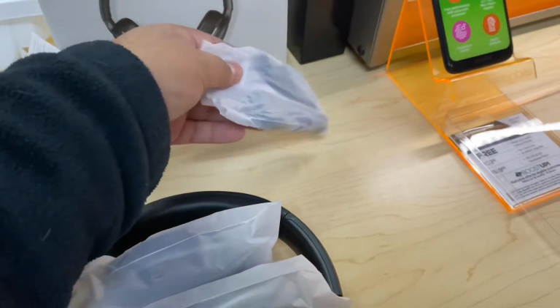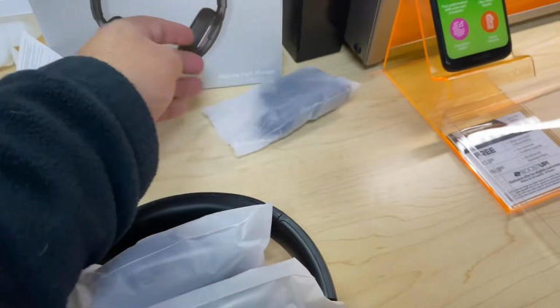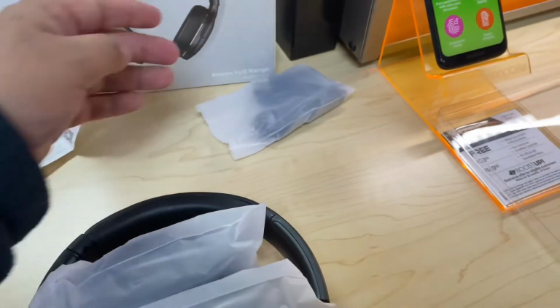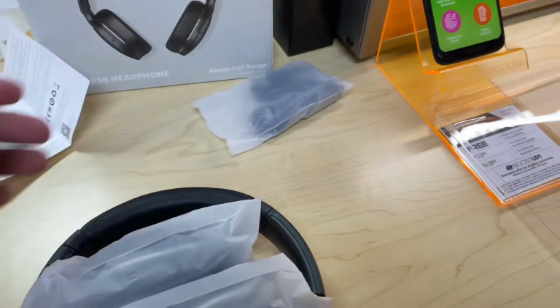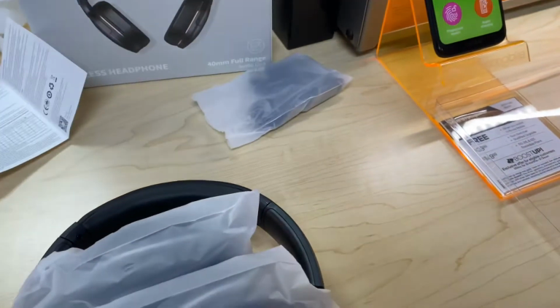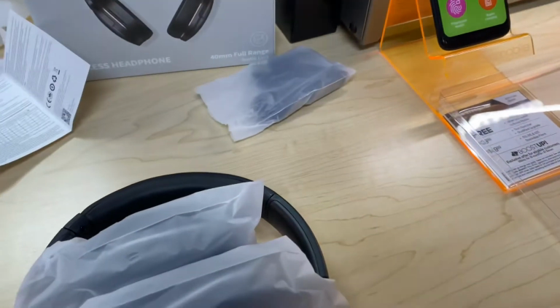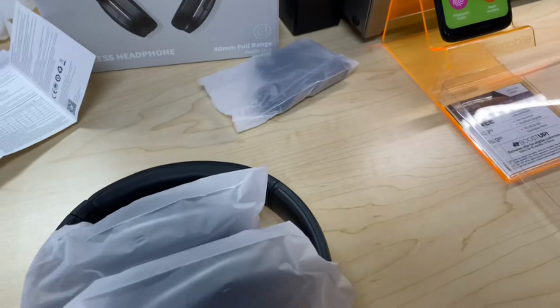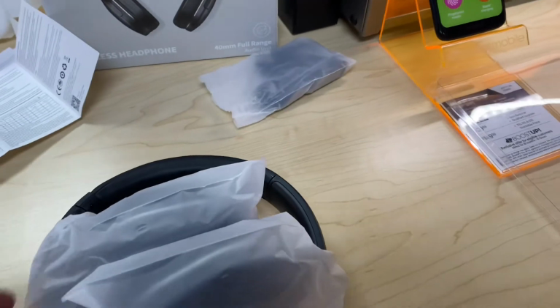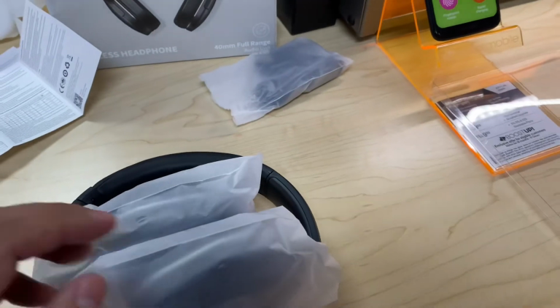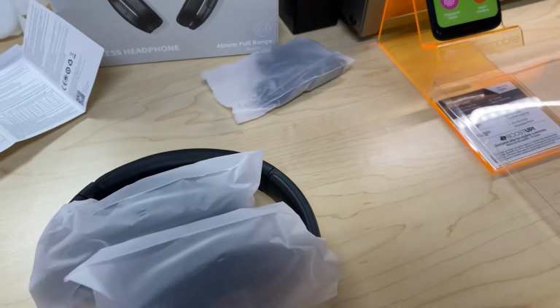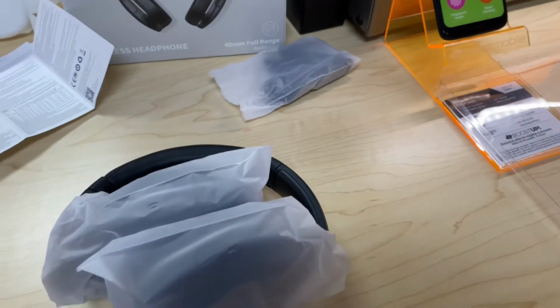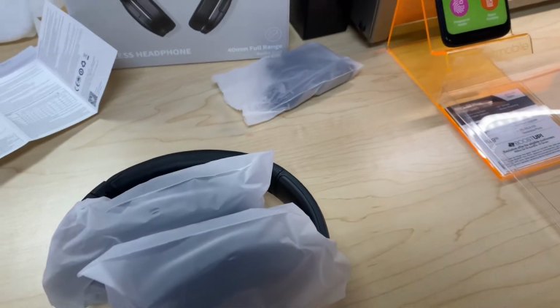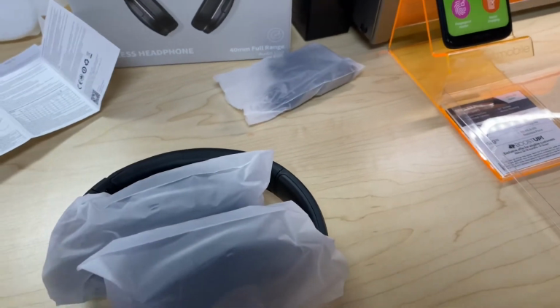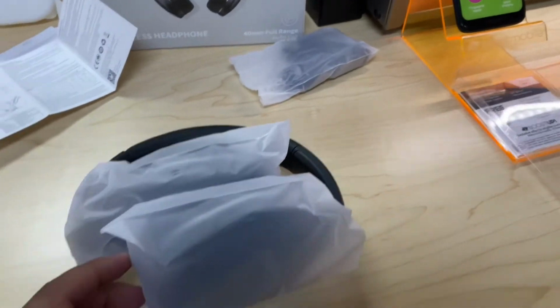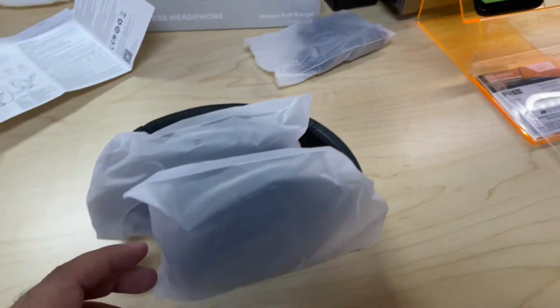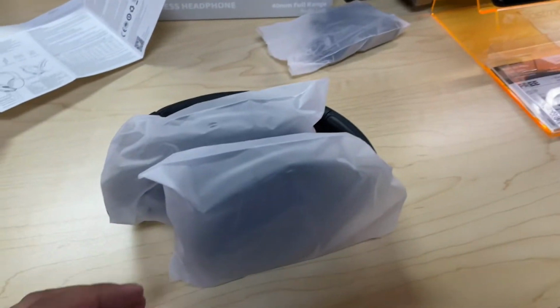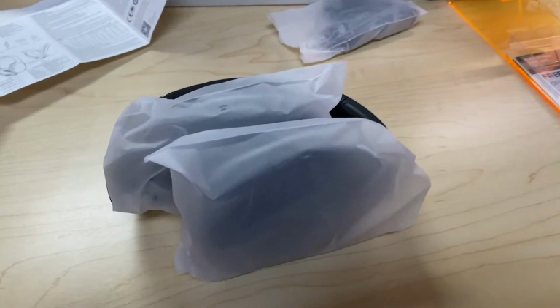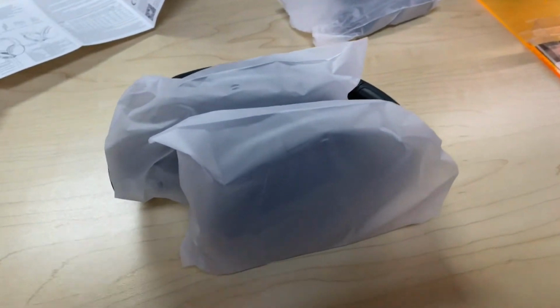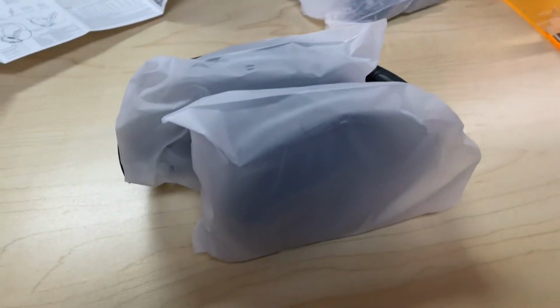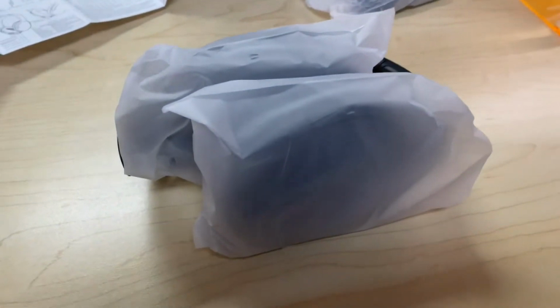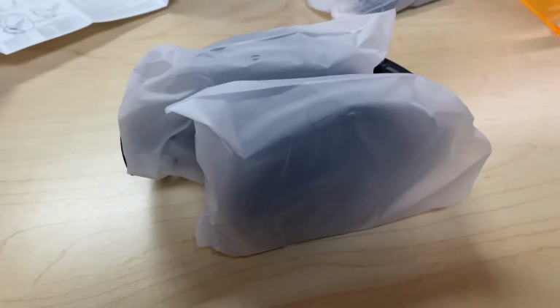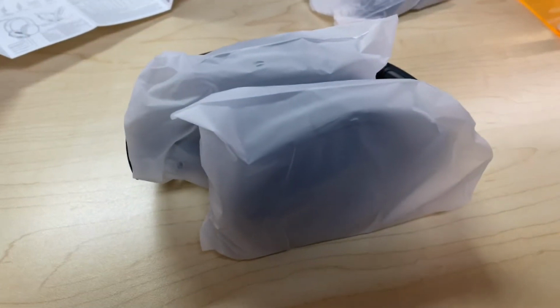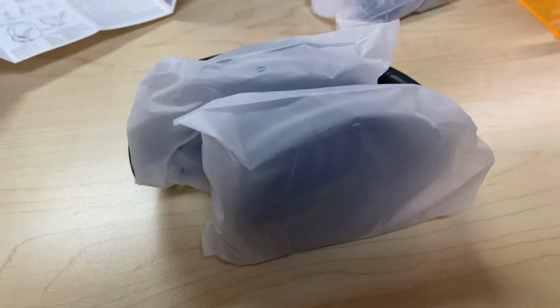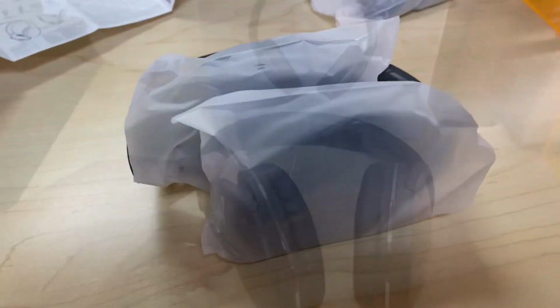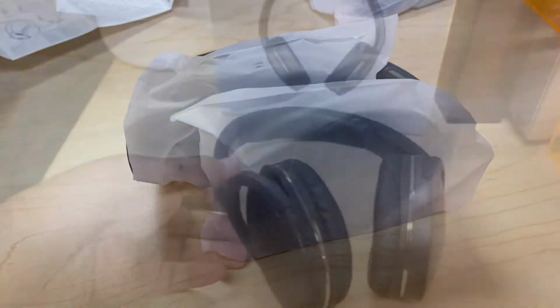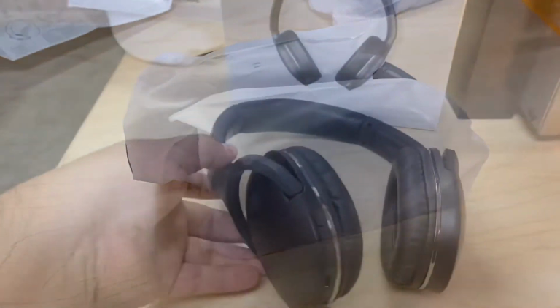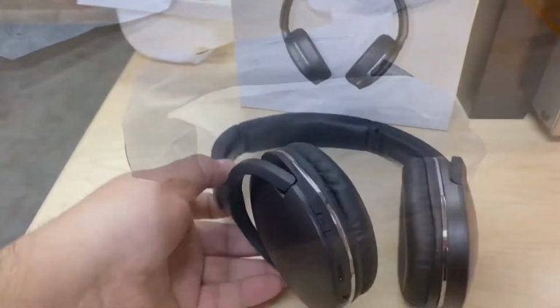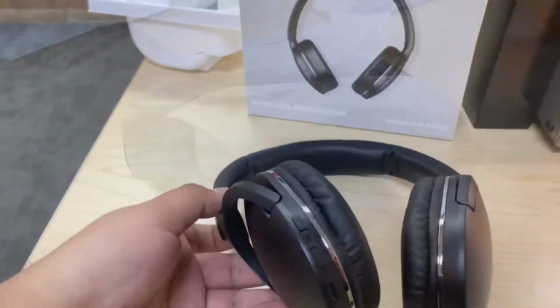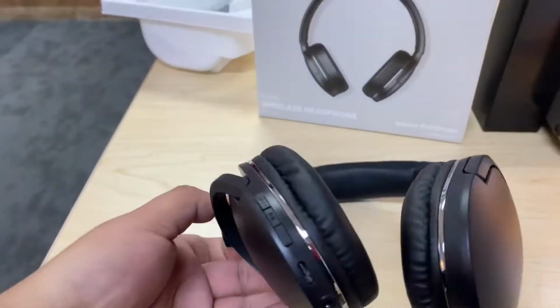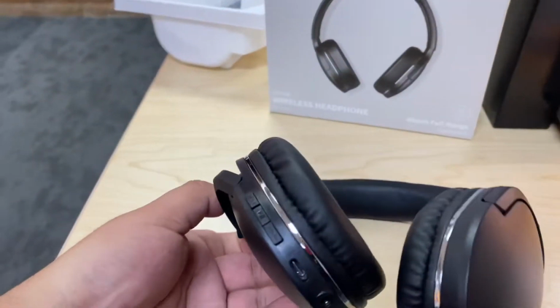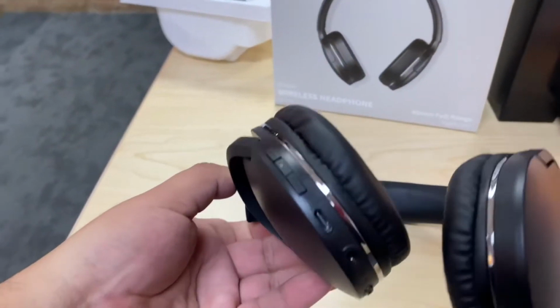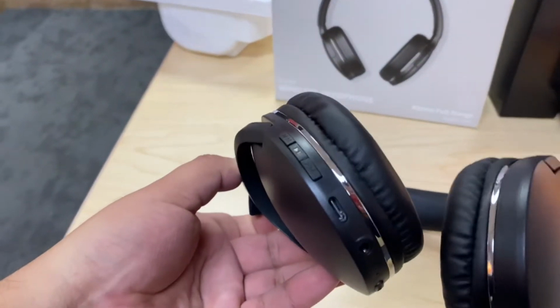As mentioned, the headphones are very well packaged. Inside we also have an aux cable and the USB-C charger. Taking the padding away, here's the headphone itself.